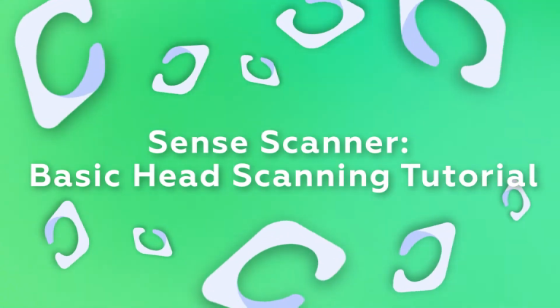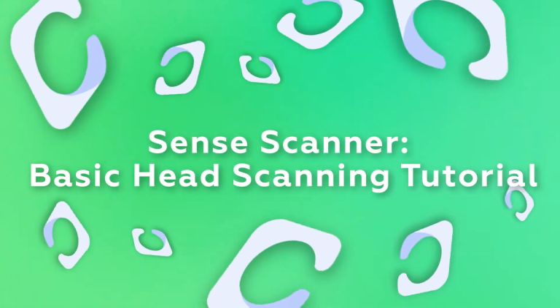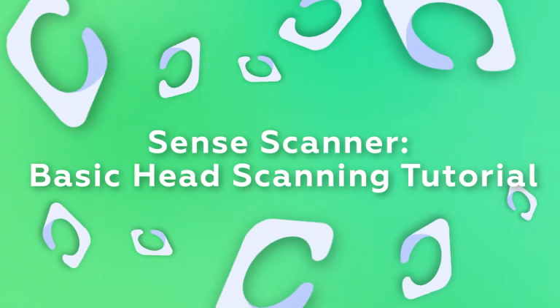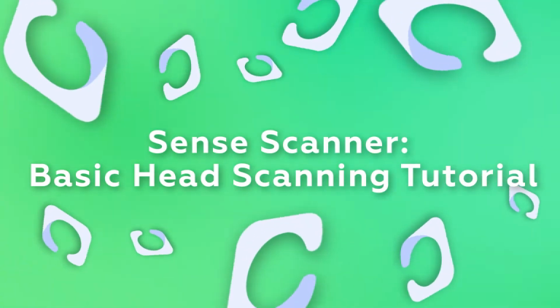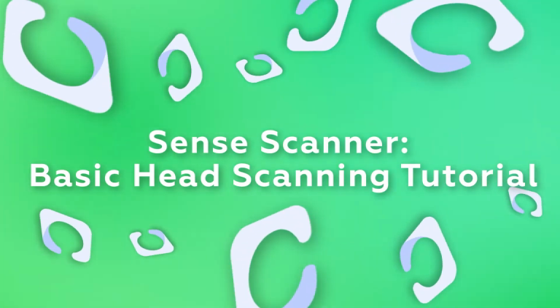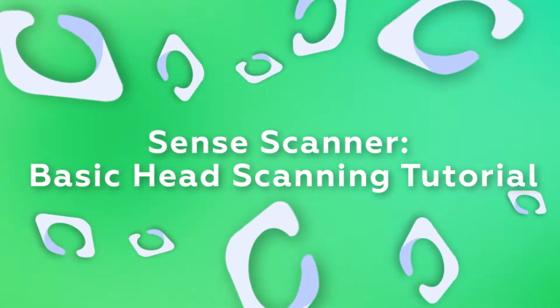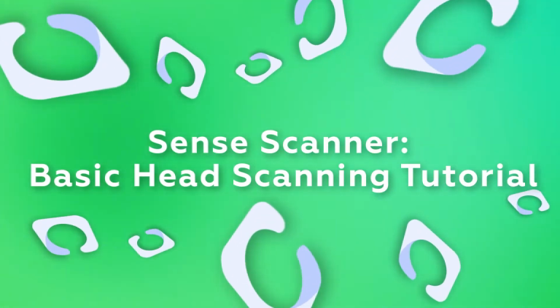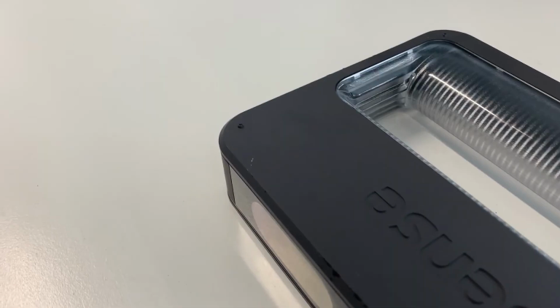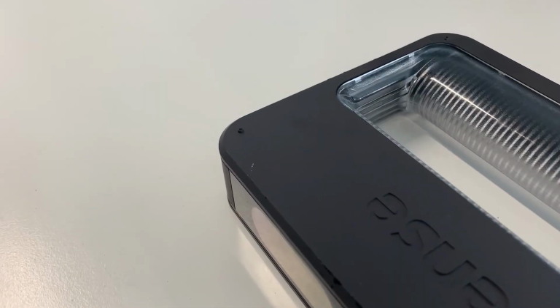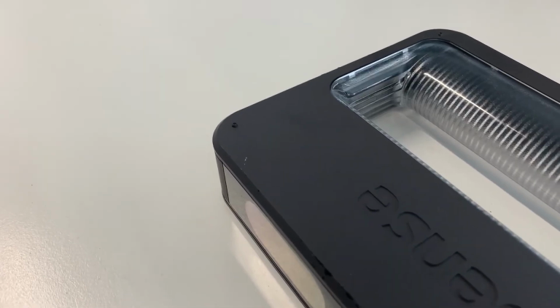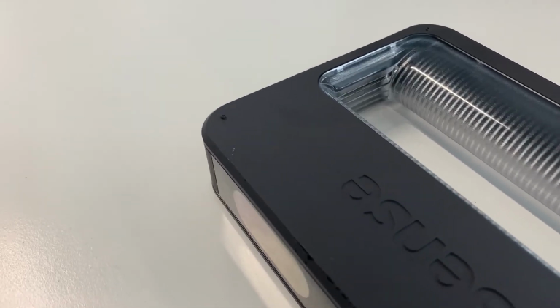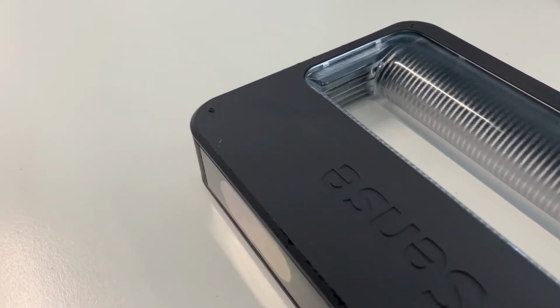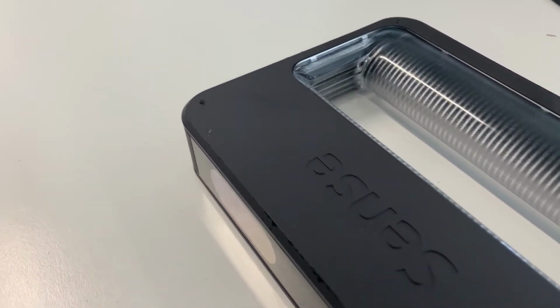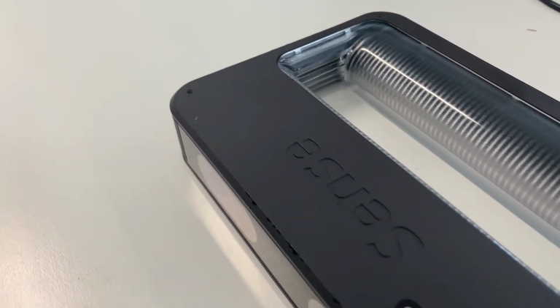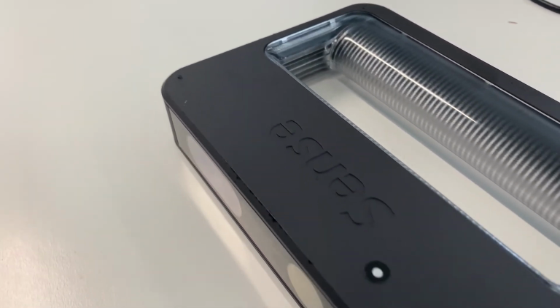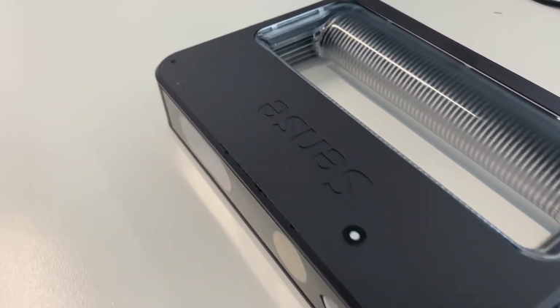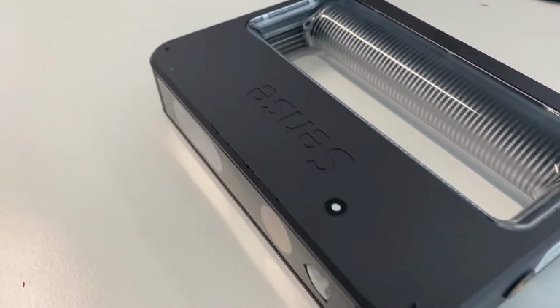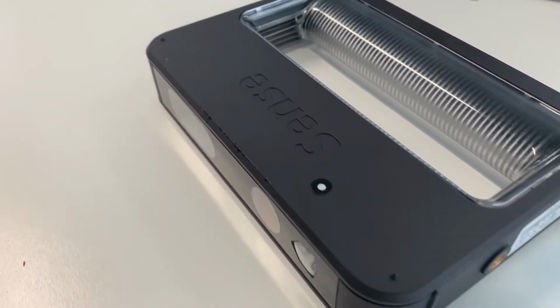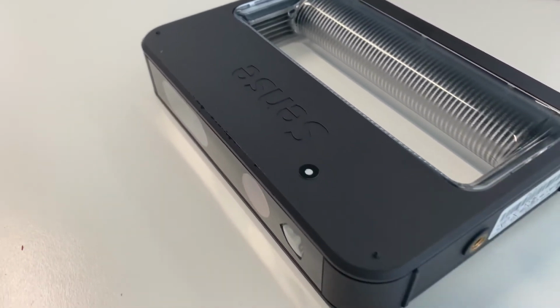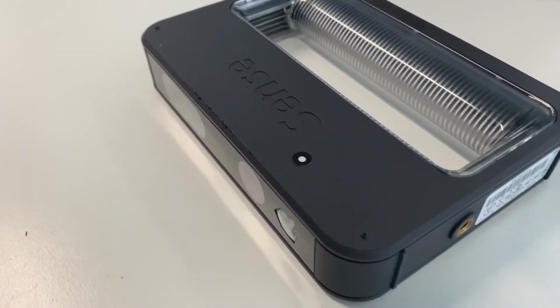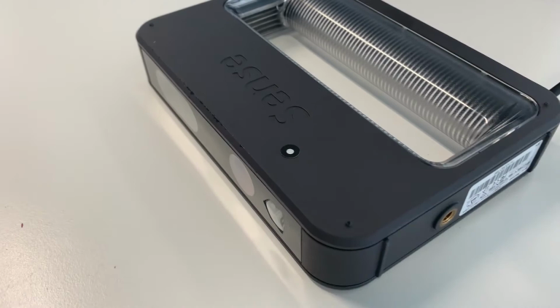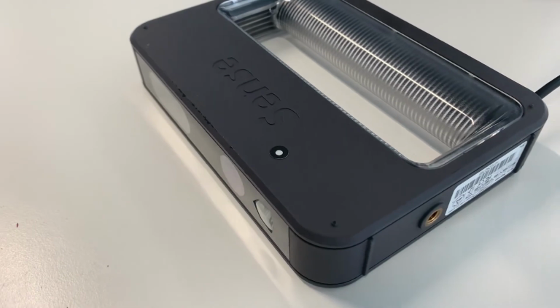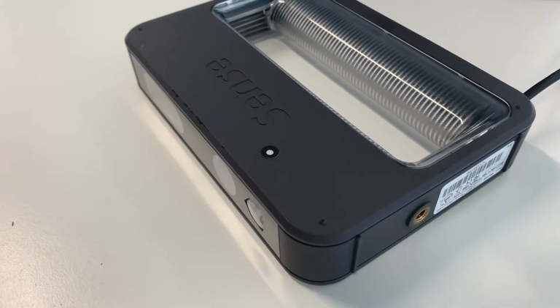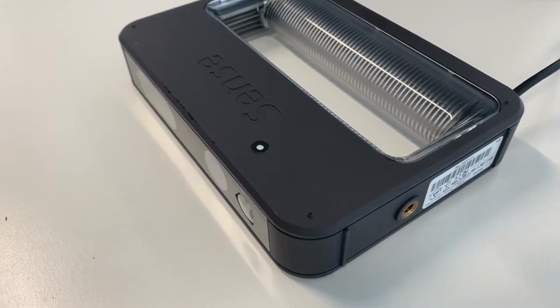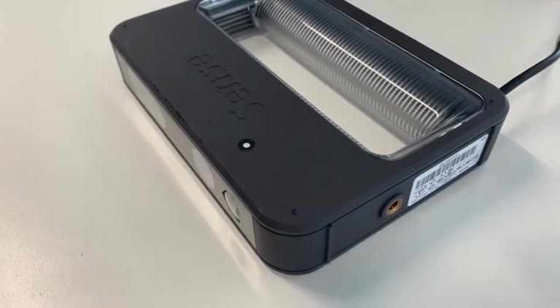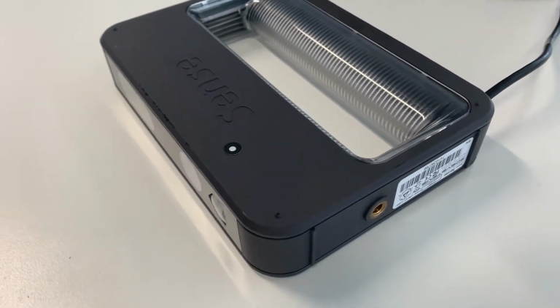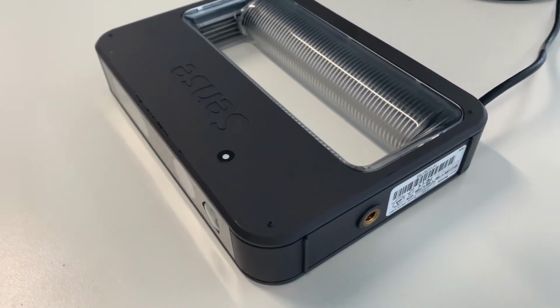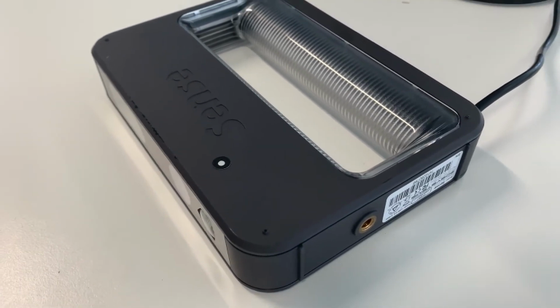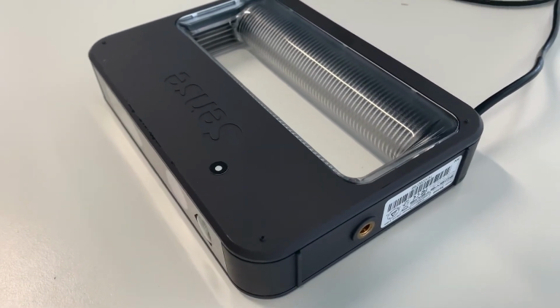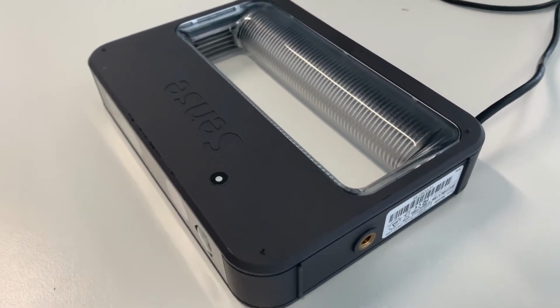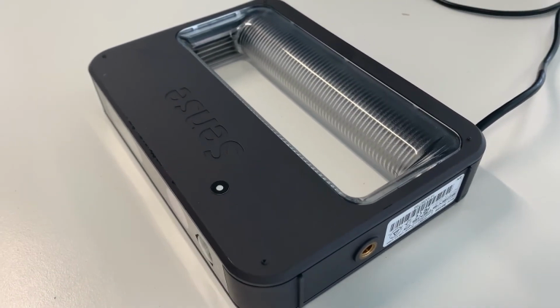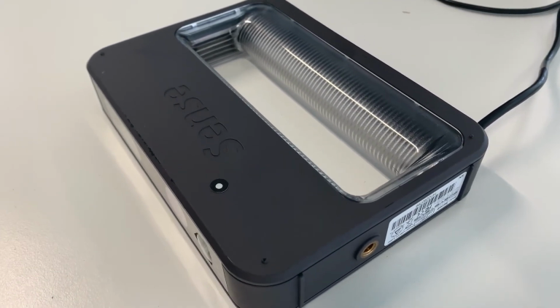Hi guys, it's Adam from FabLab NCD, and in this tutorial I explain how to use the Sense scanner to scan a person's head.